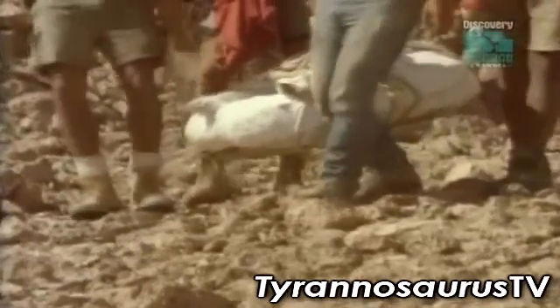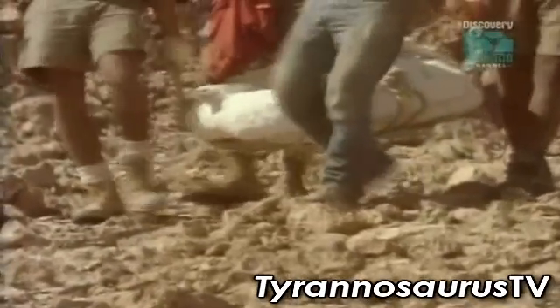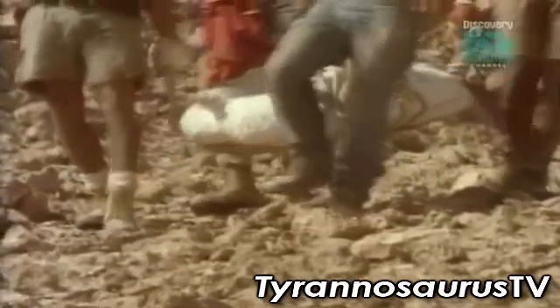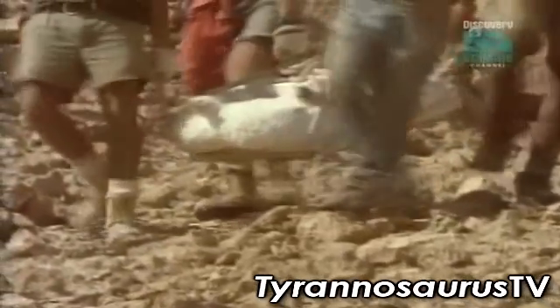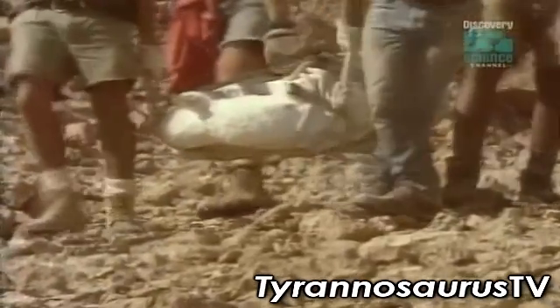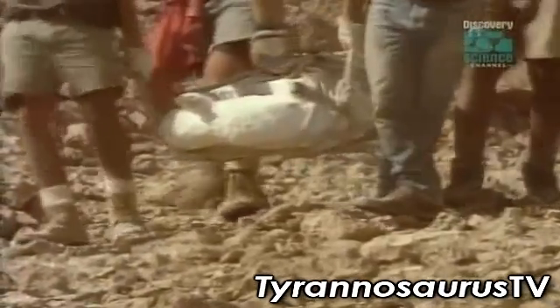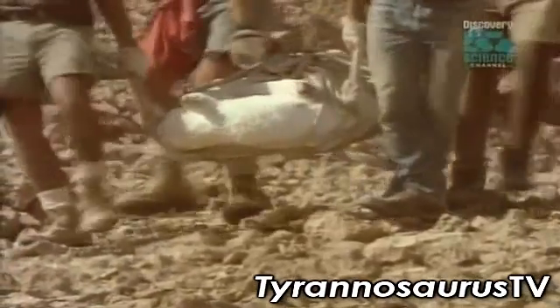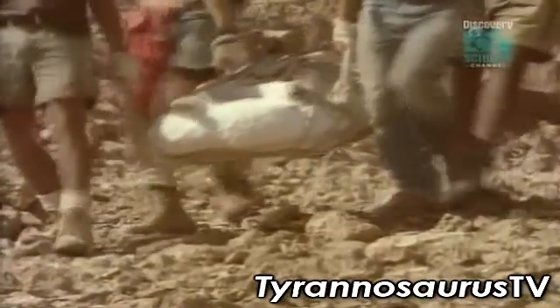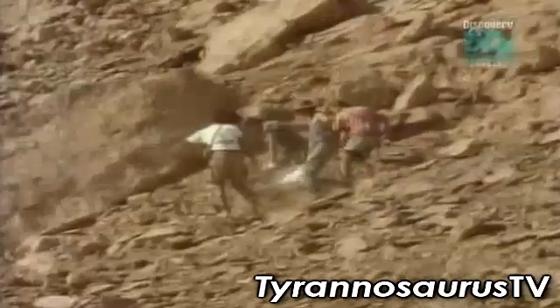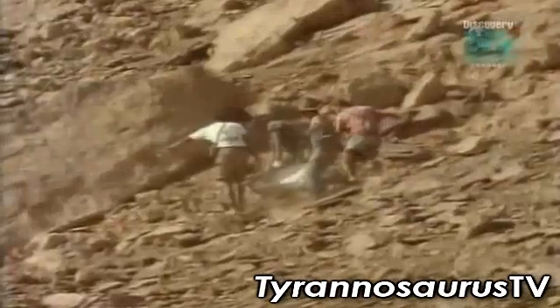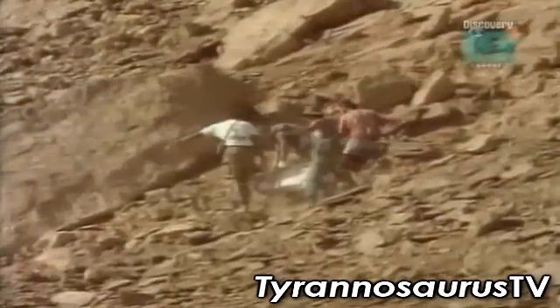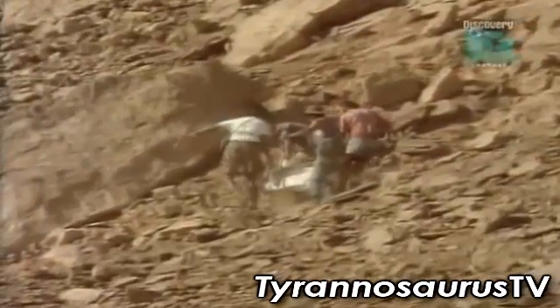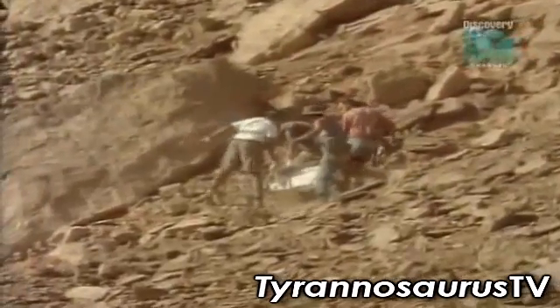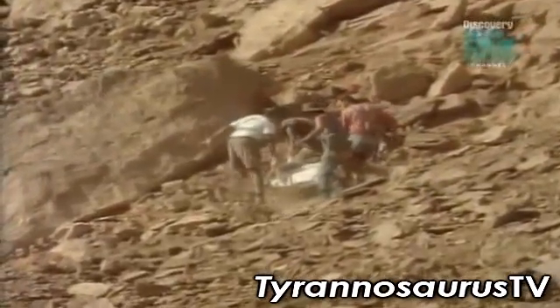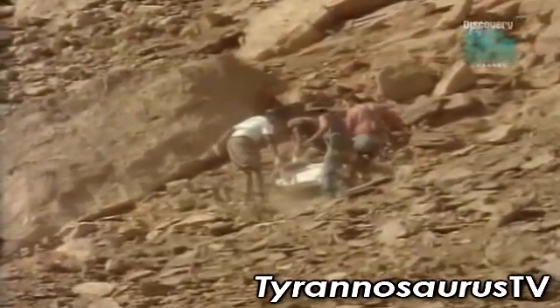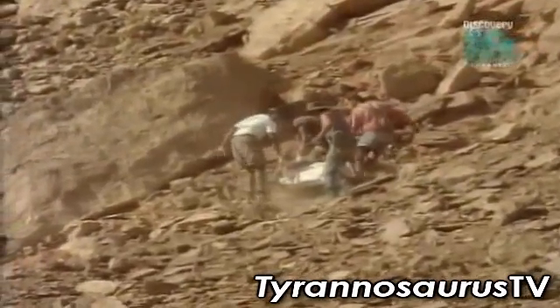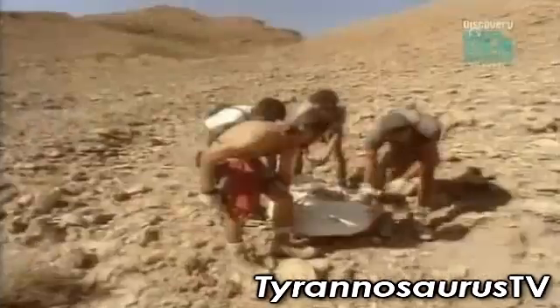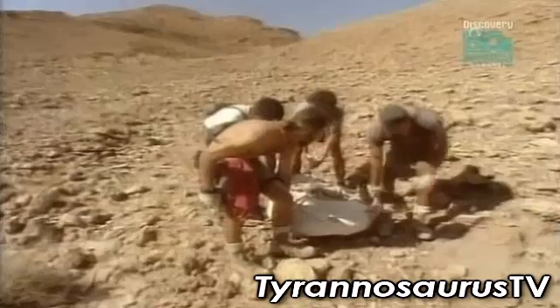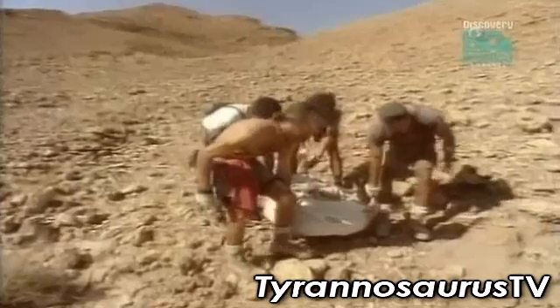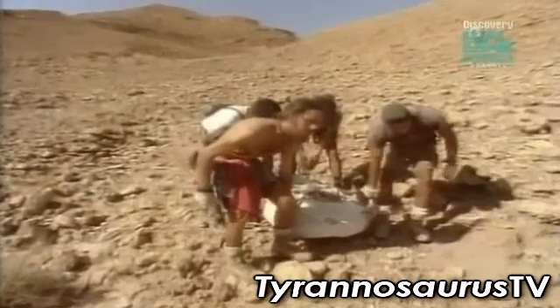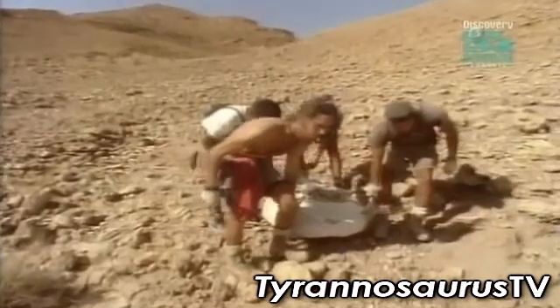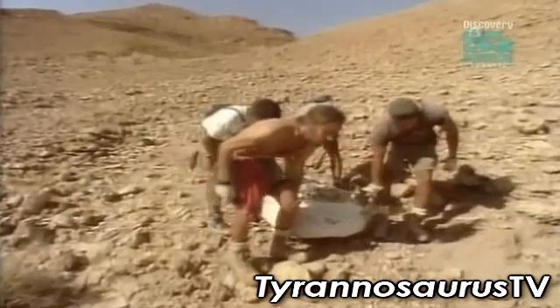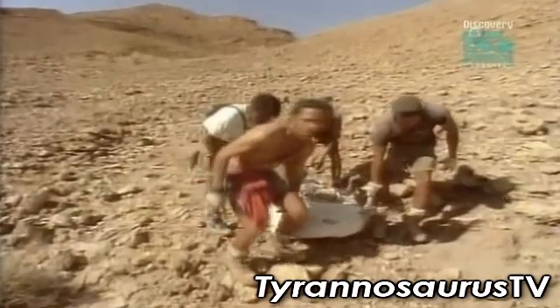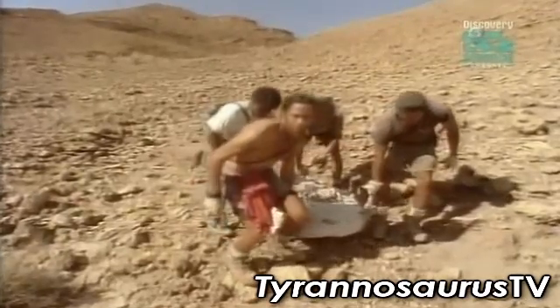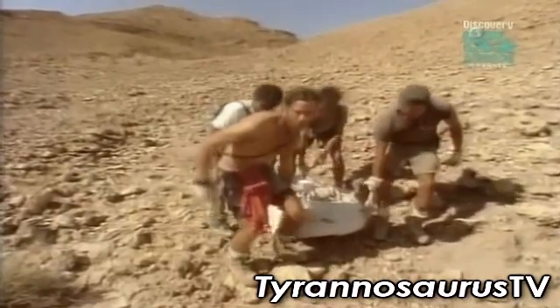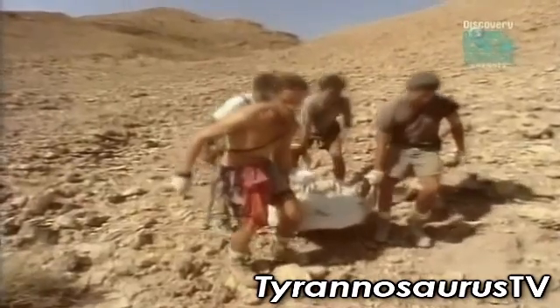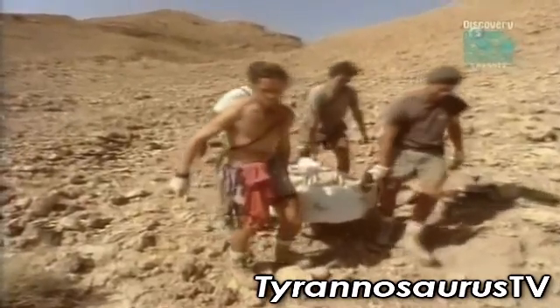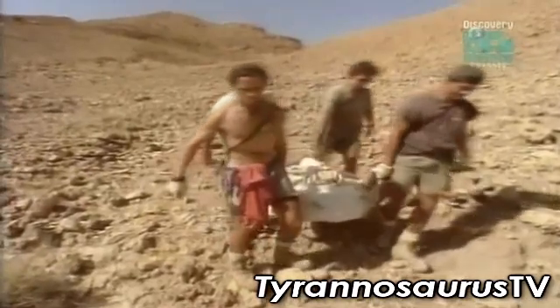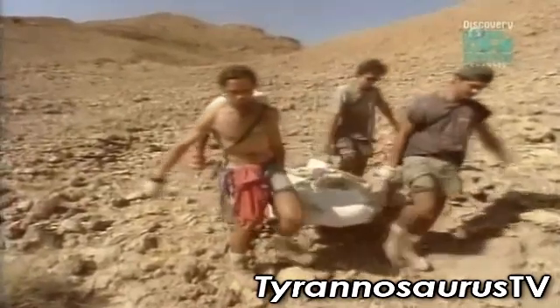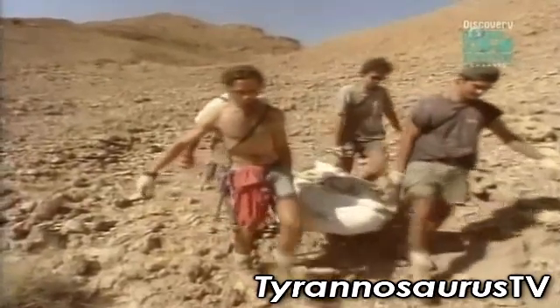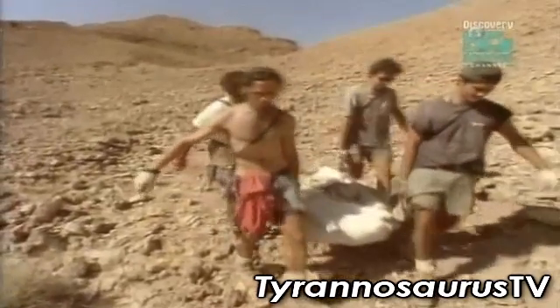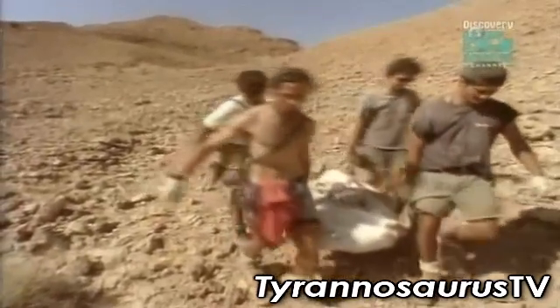Serino had found a skull five and a half feet long, with six-inch shark-like teeth.